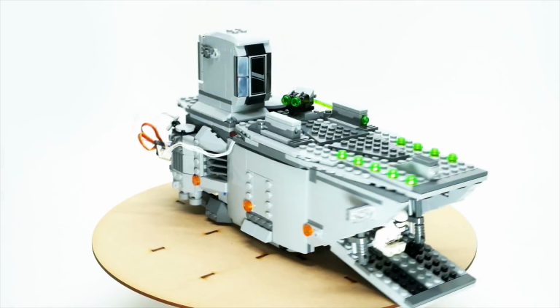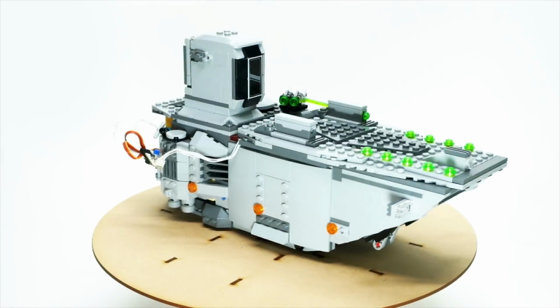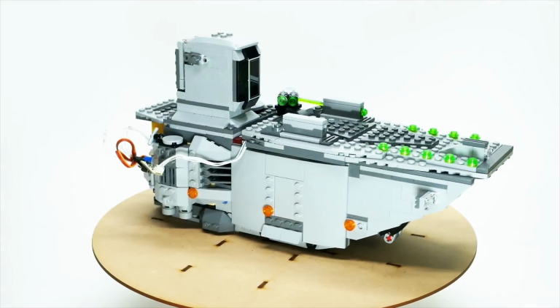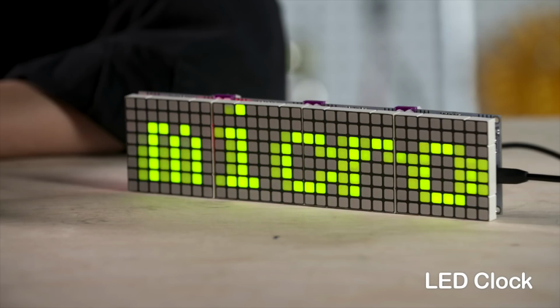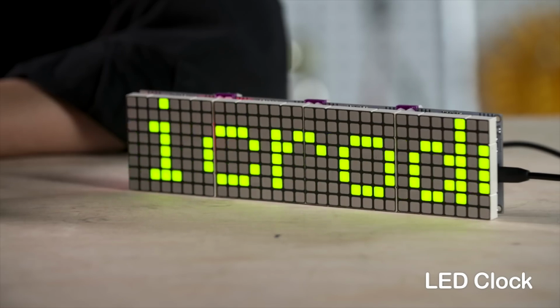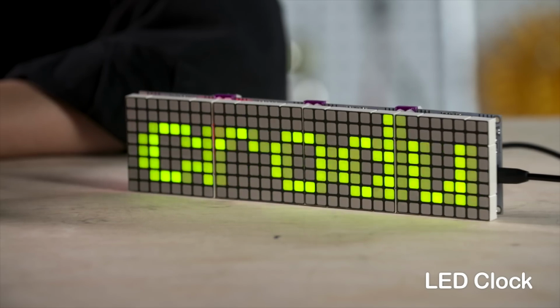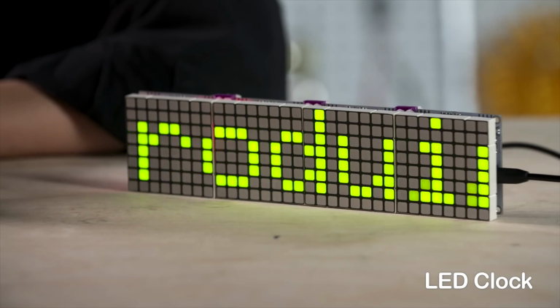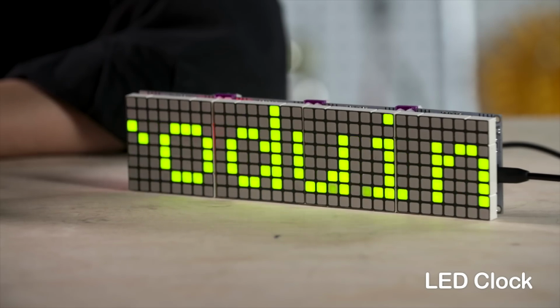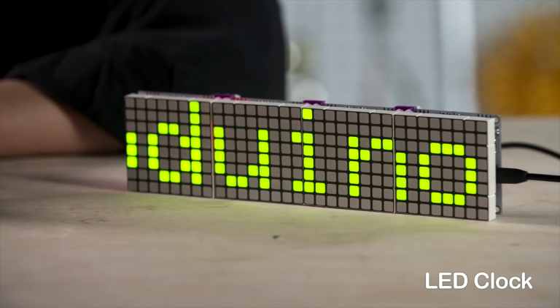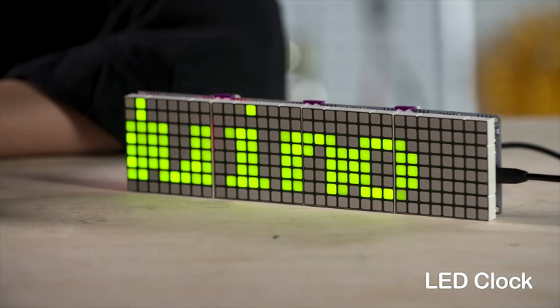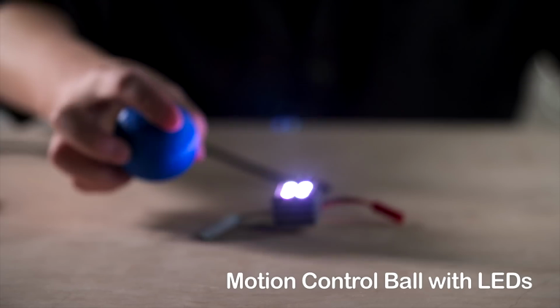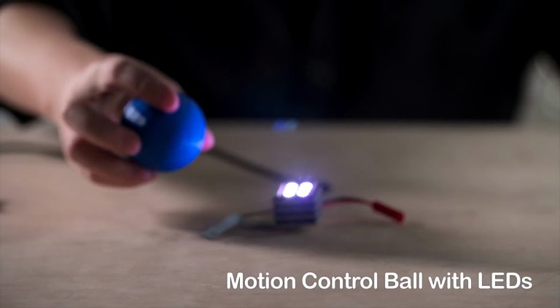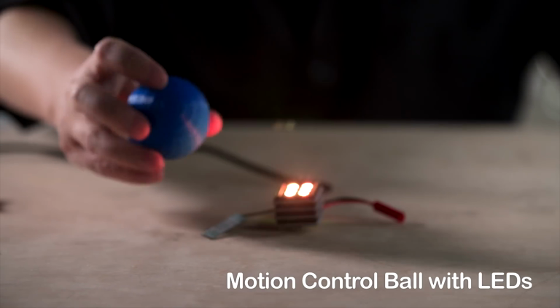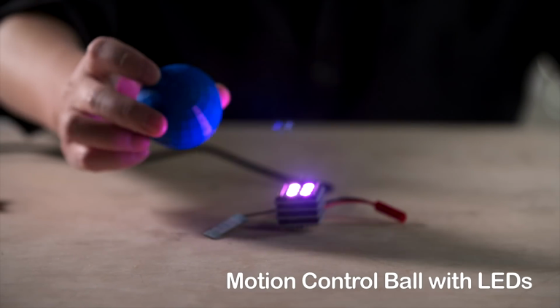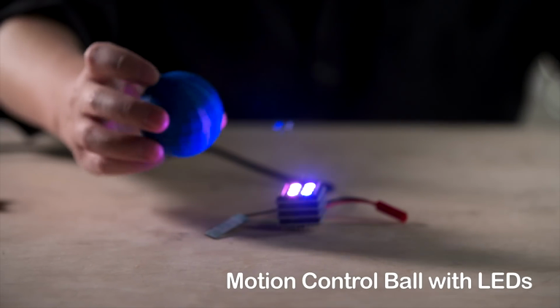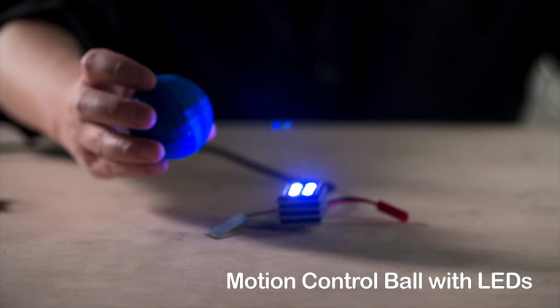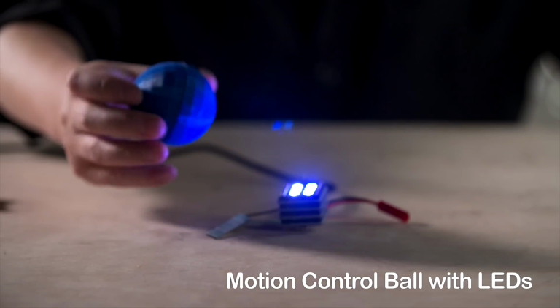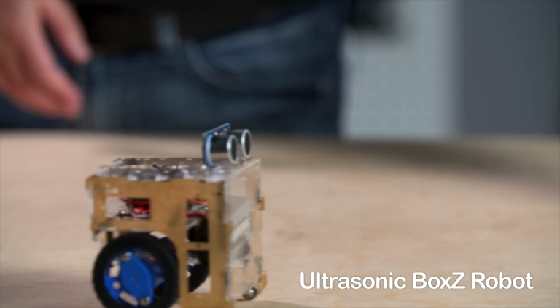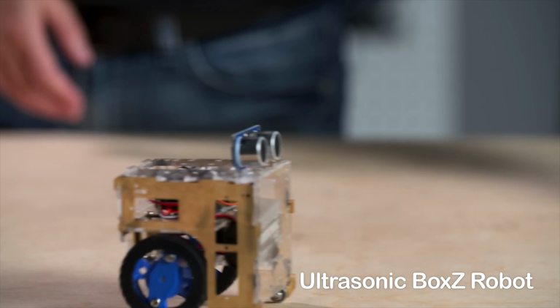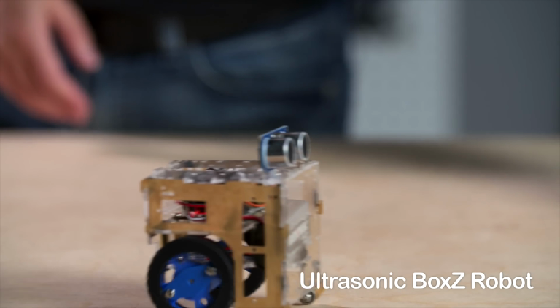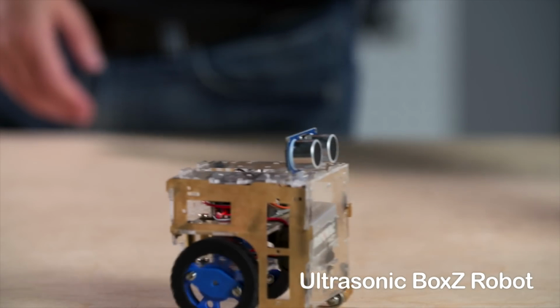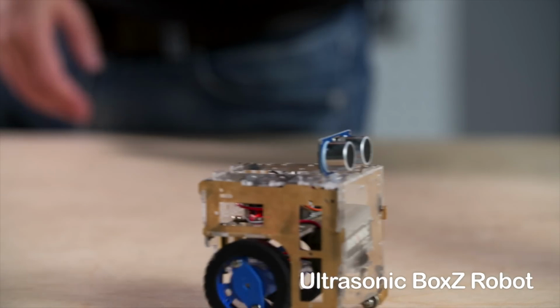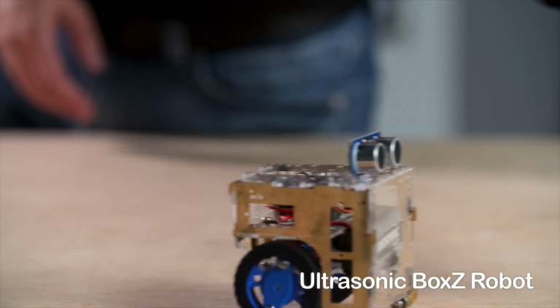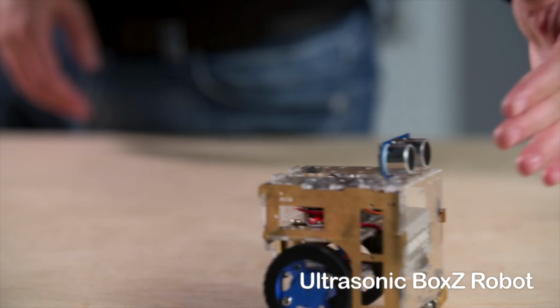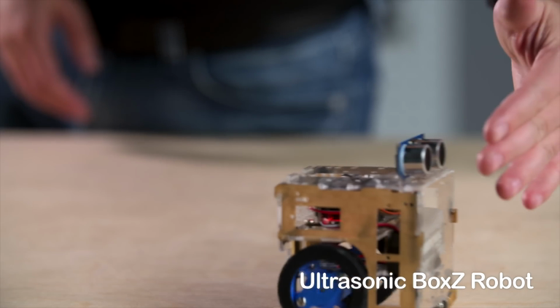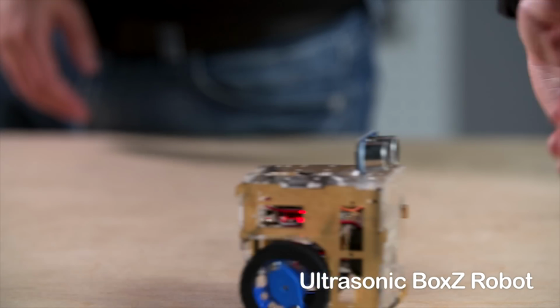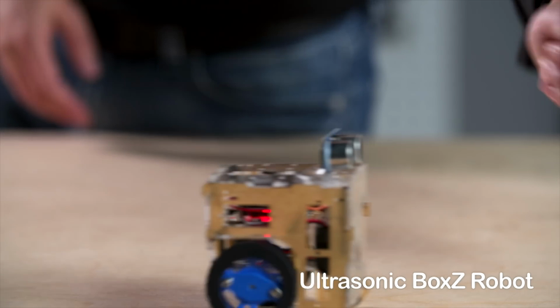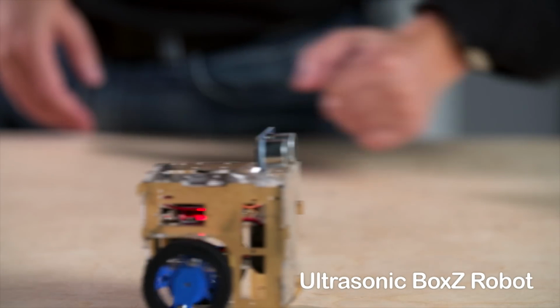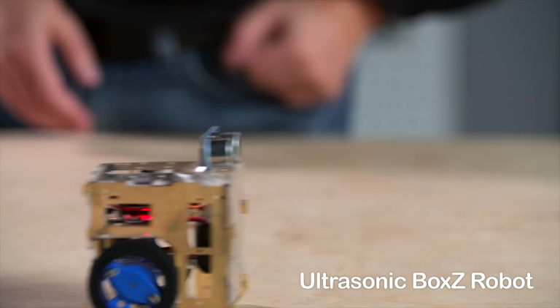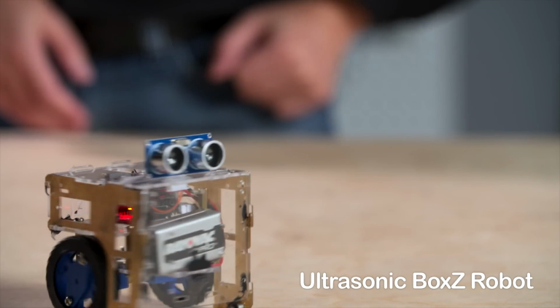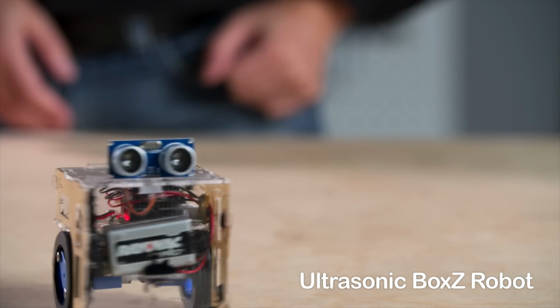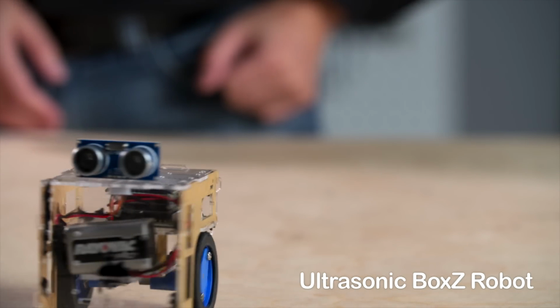With Microduino, you can use any materials to build your project. The possibilities are endless.